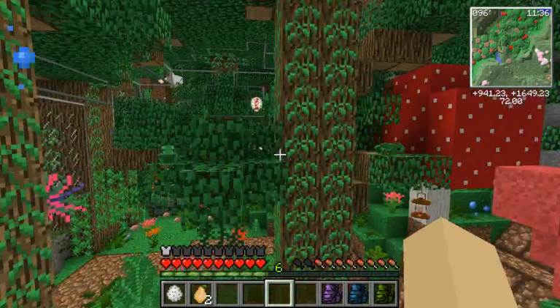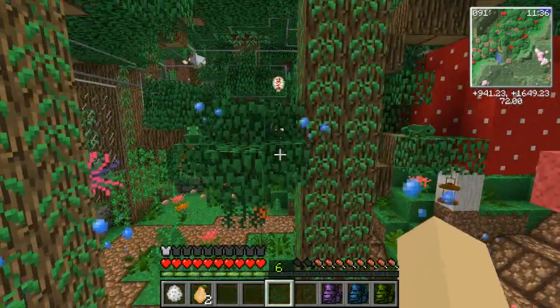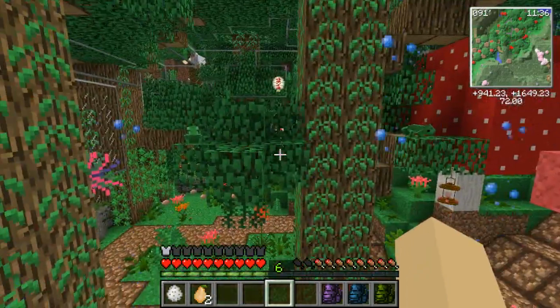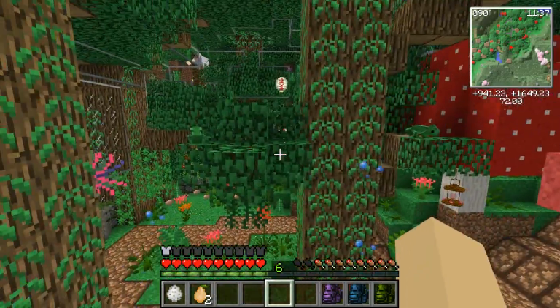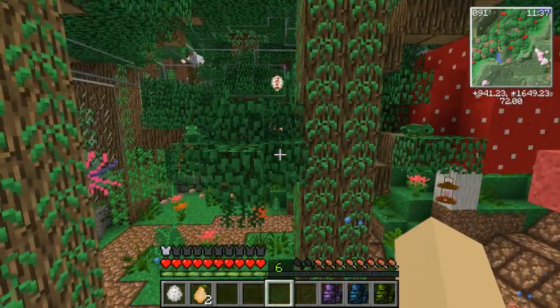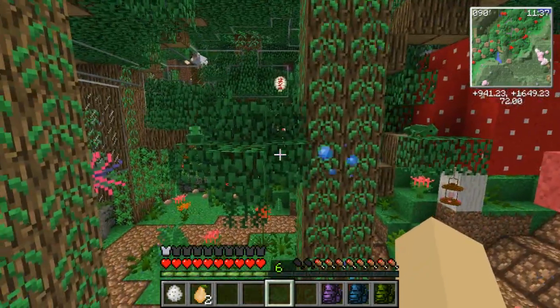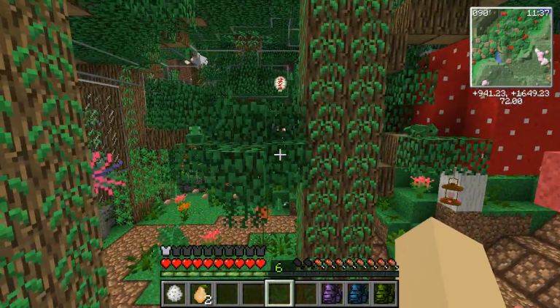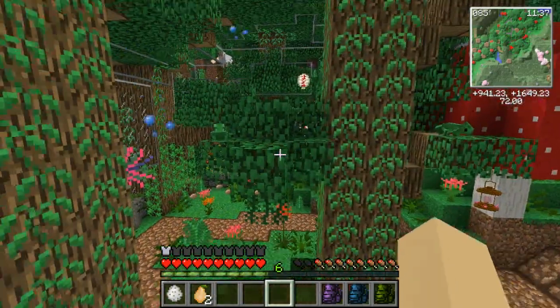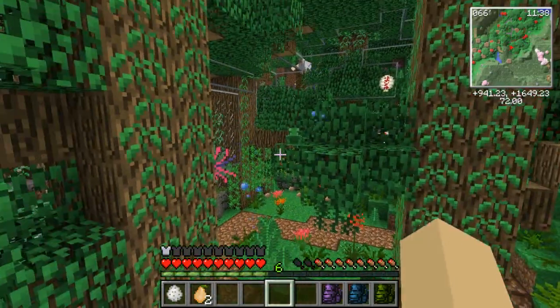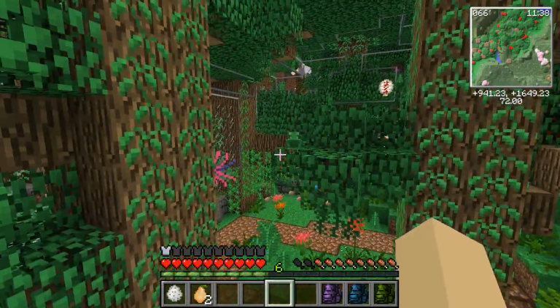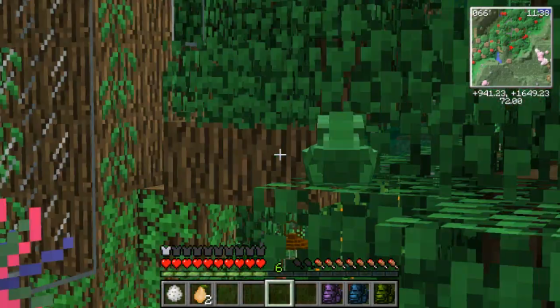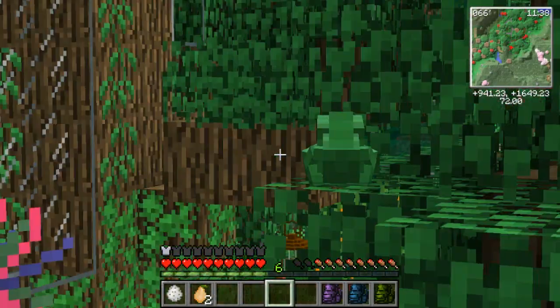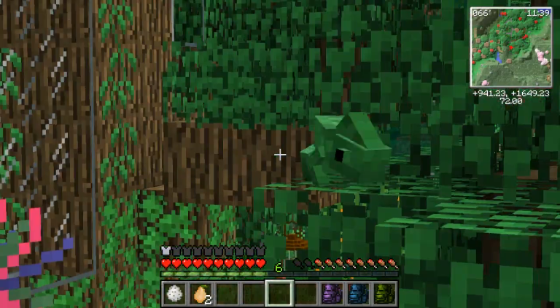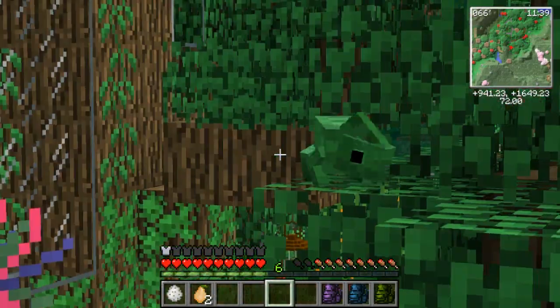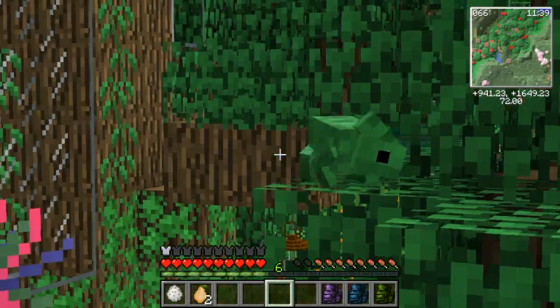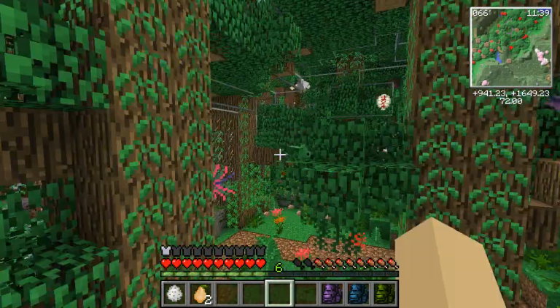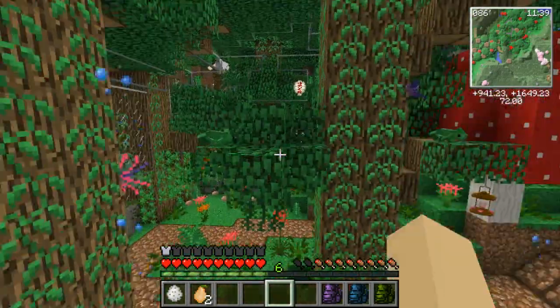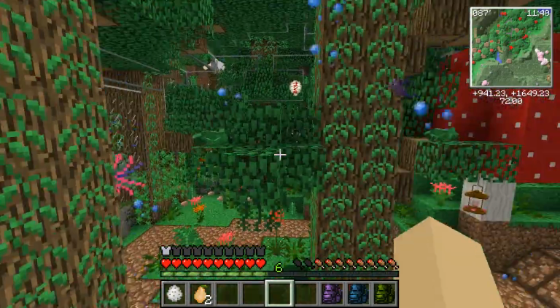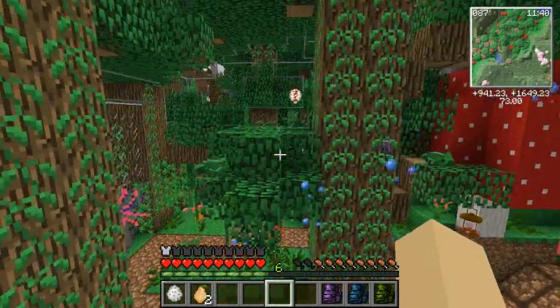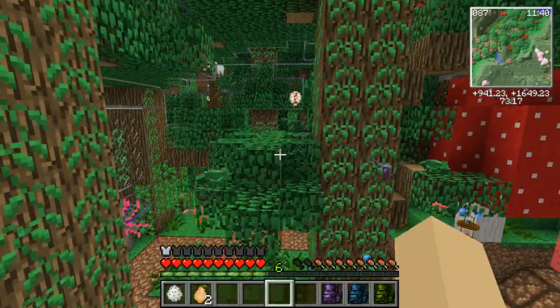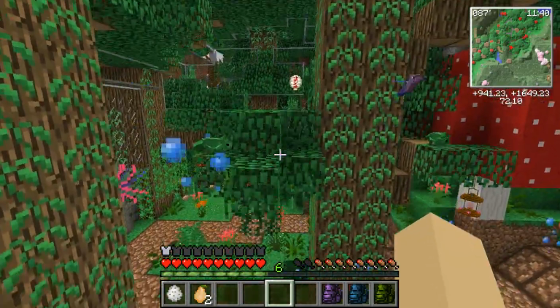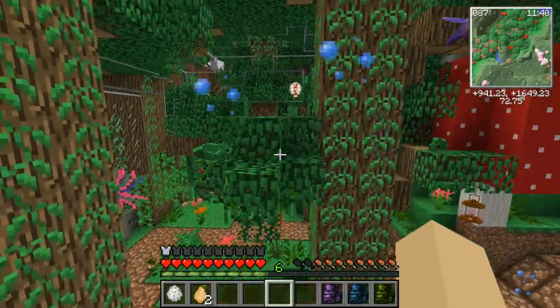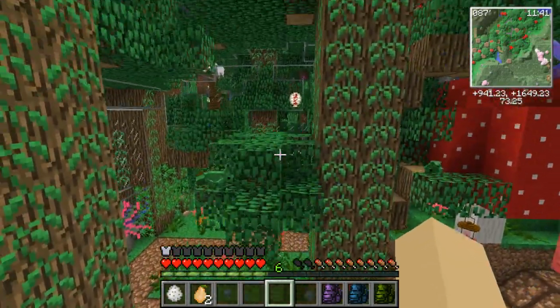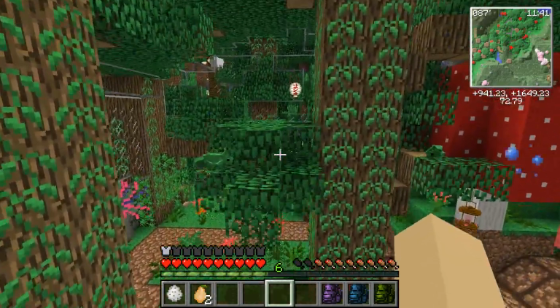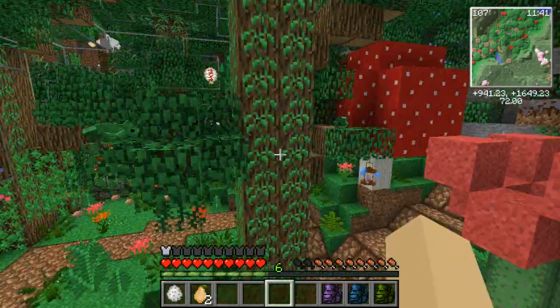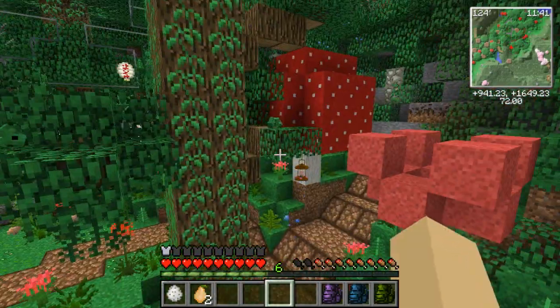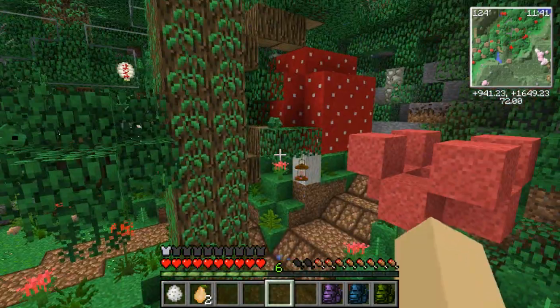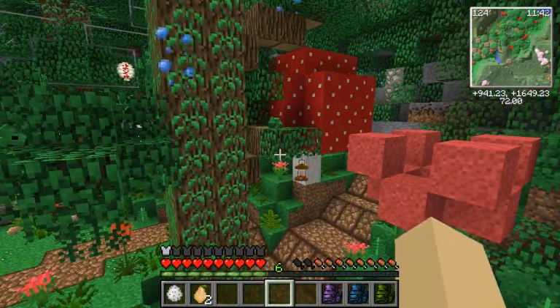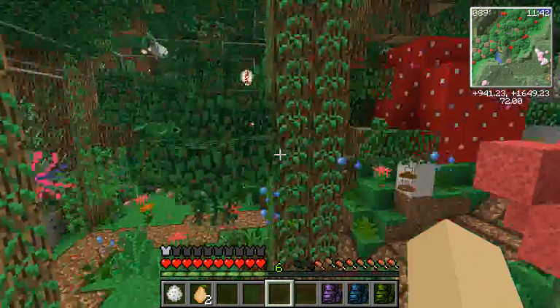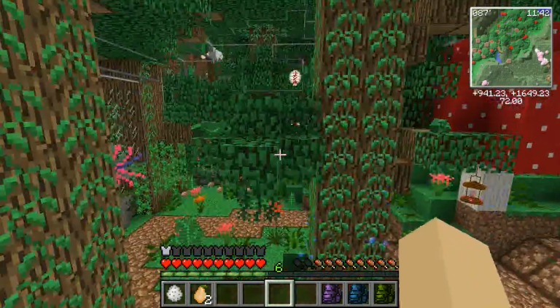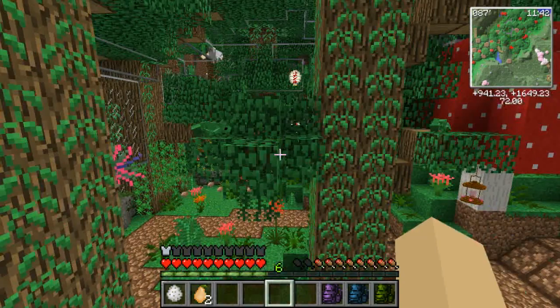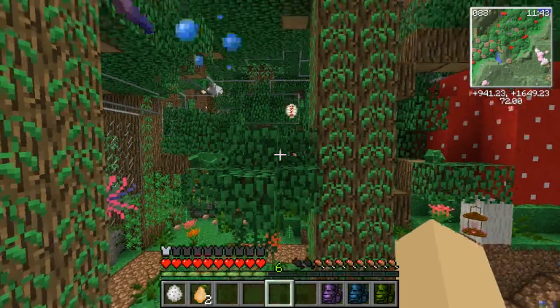Well it turns out that hummingbirds — oh look, it's another one! Oh that's so cool! I love seeing the chameleons in the trees.